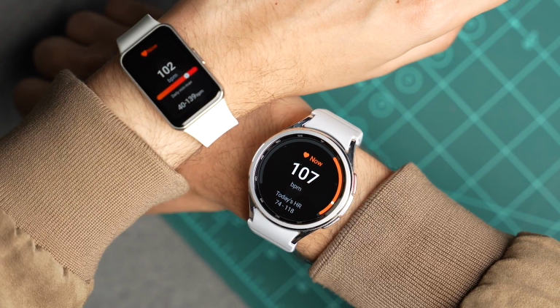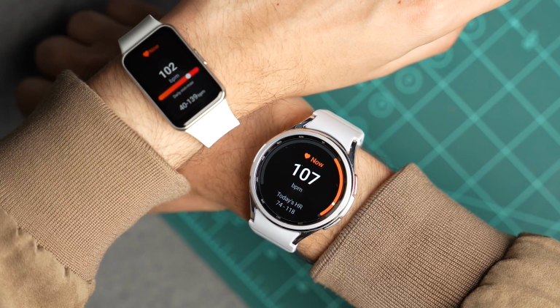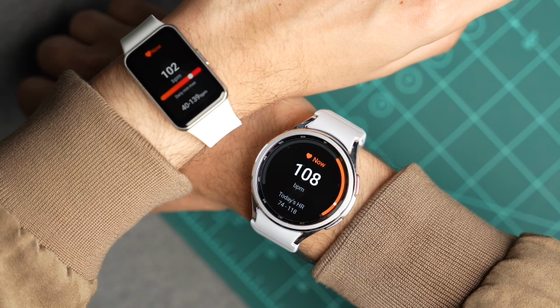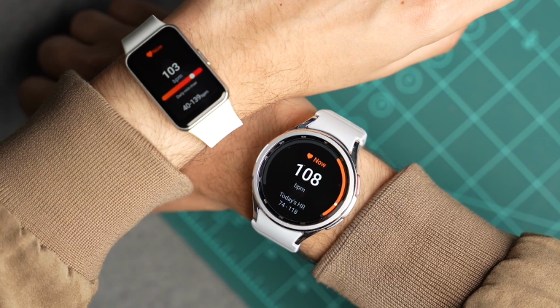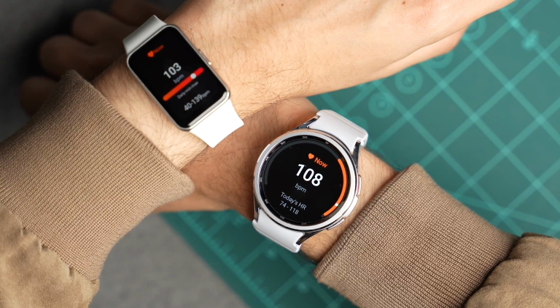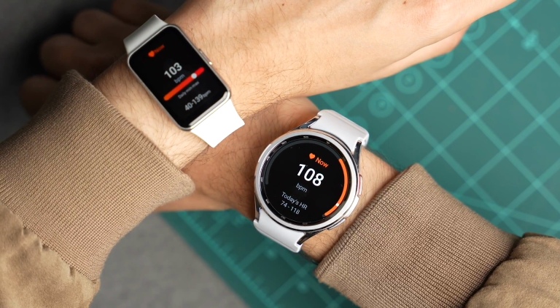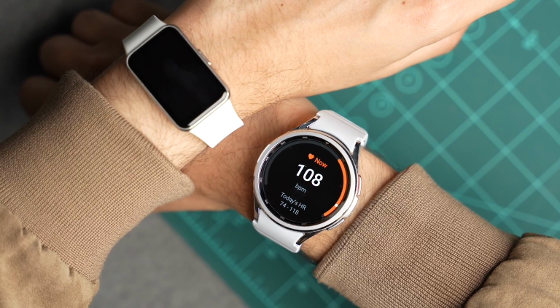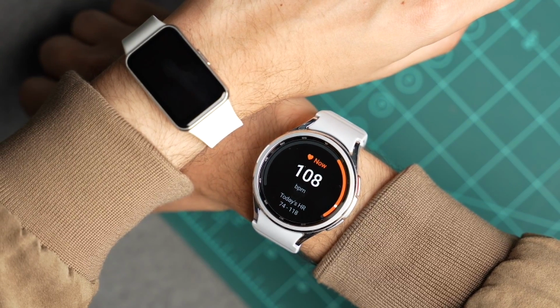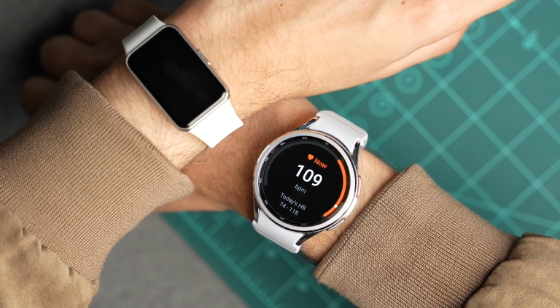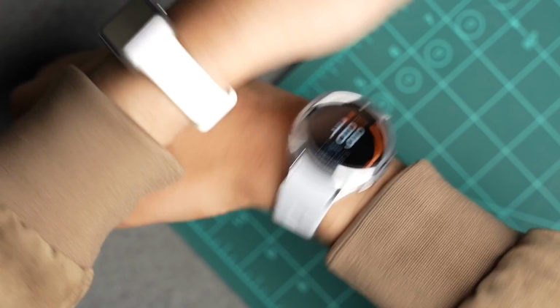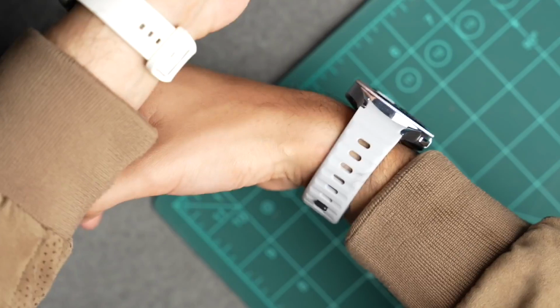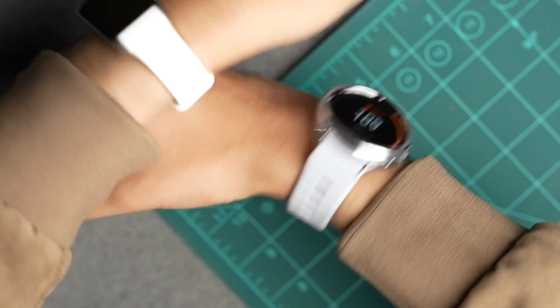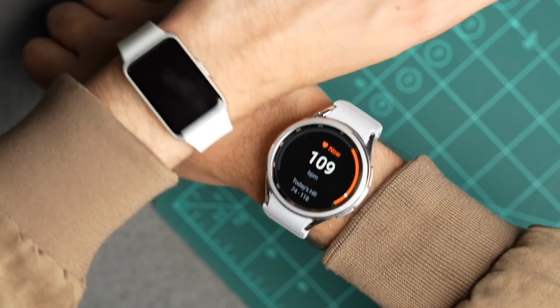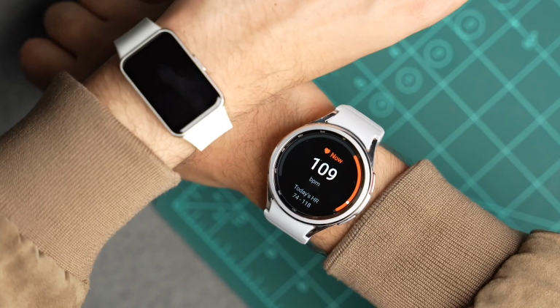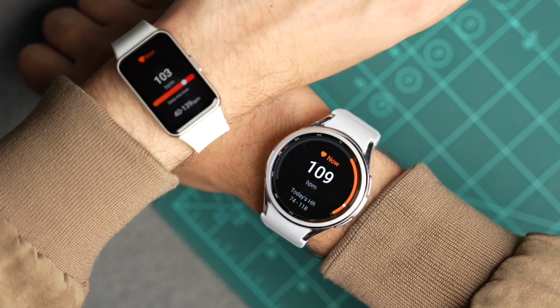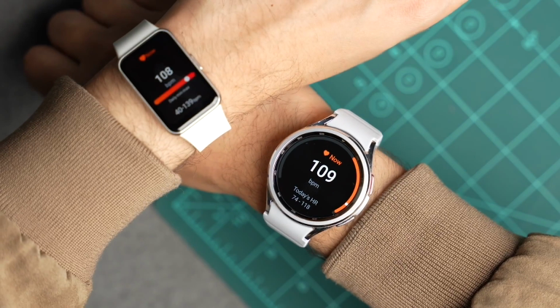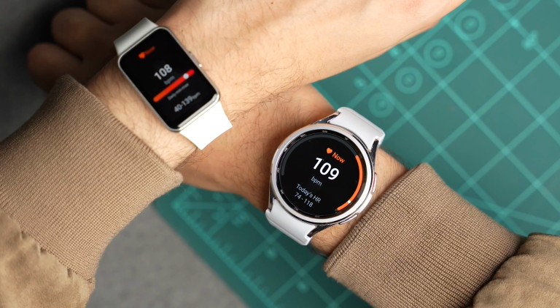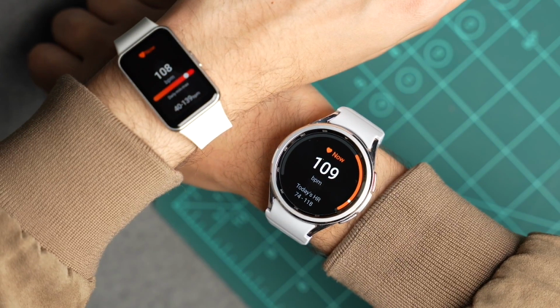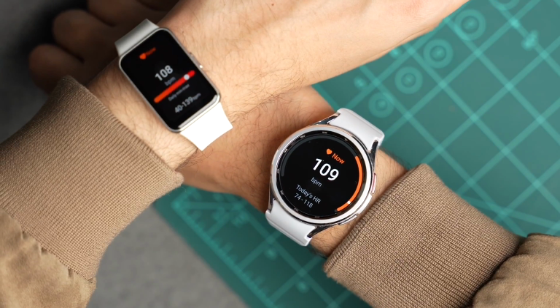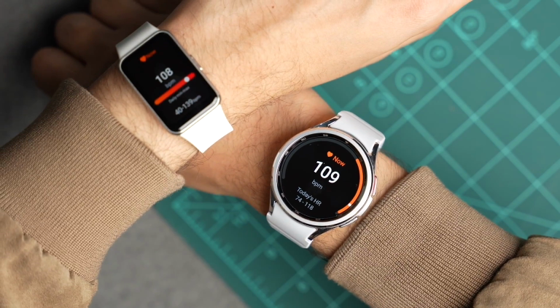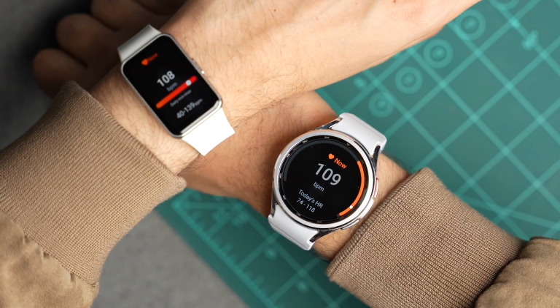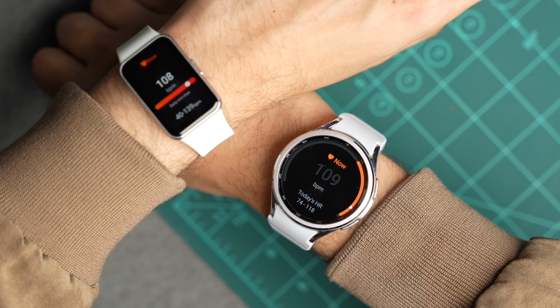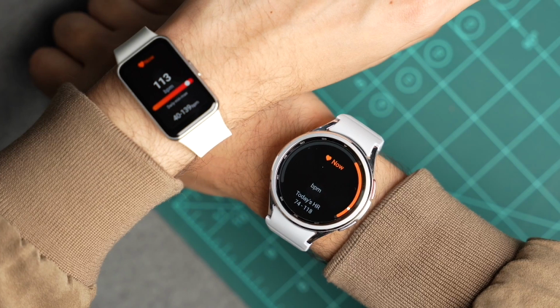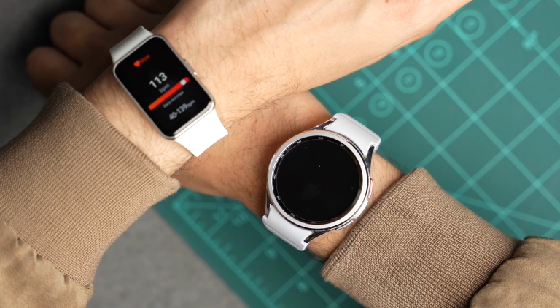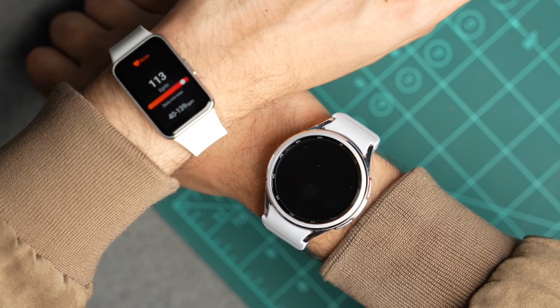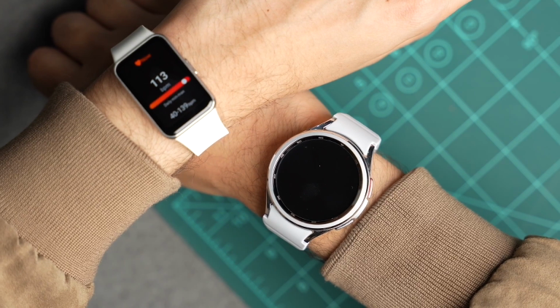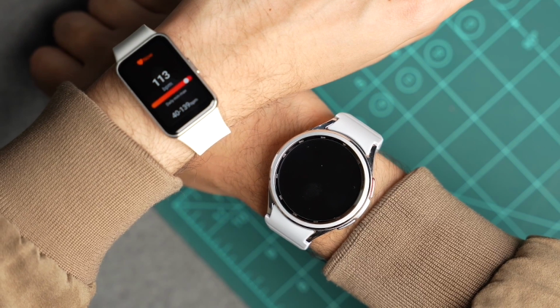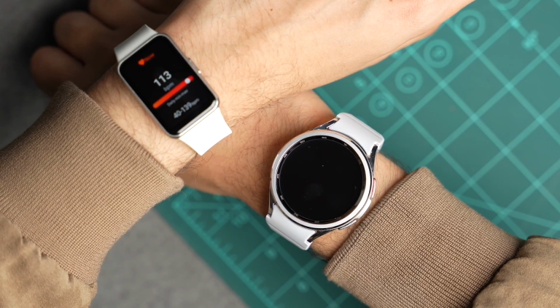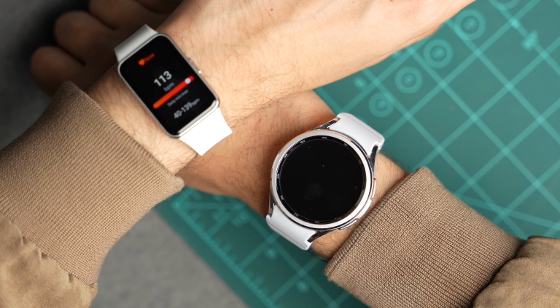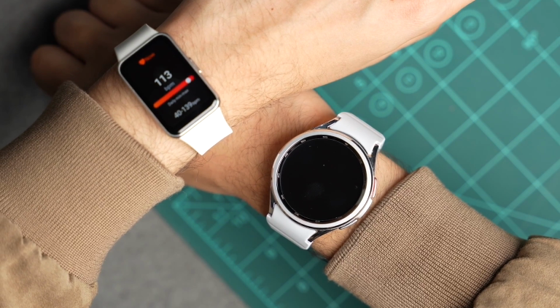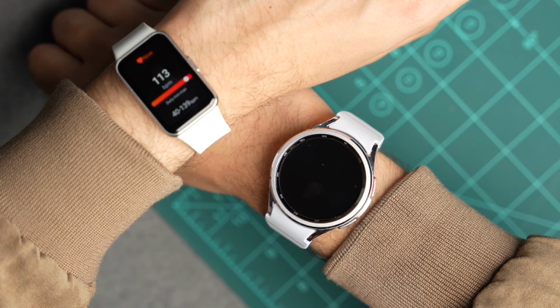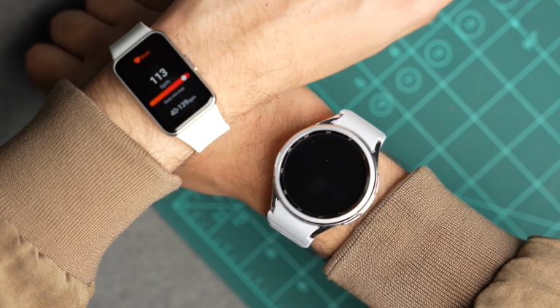You can definitely use this smart band during work hours and for sleep tracking. Make sure to subscribe as I'll be posting more Galaxy Fit 3 content — I'll catch you guys in the next one.